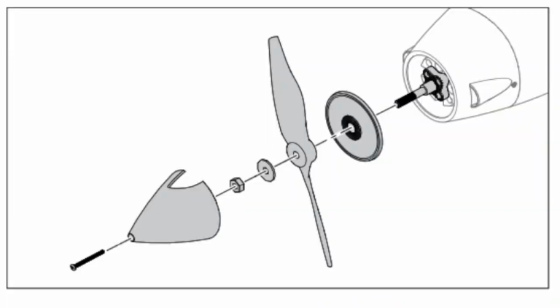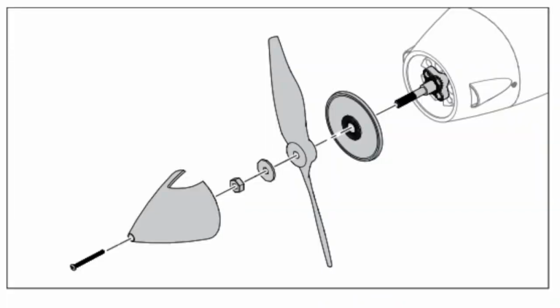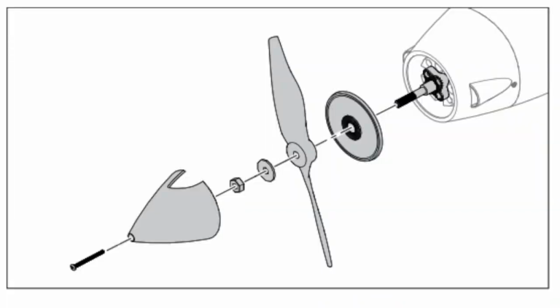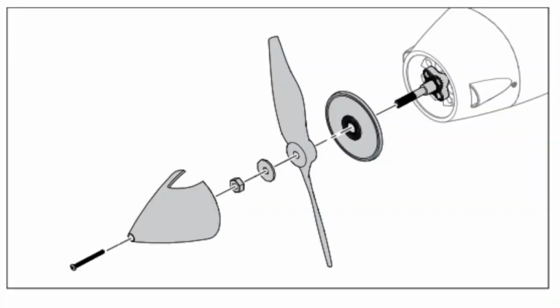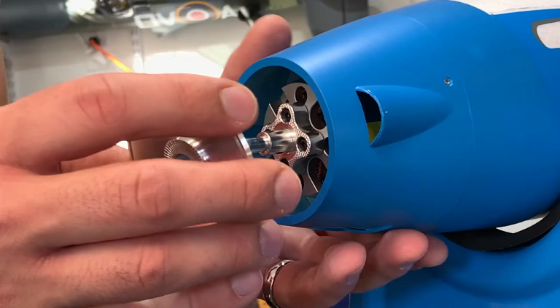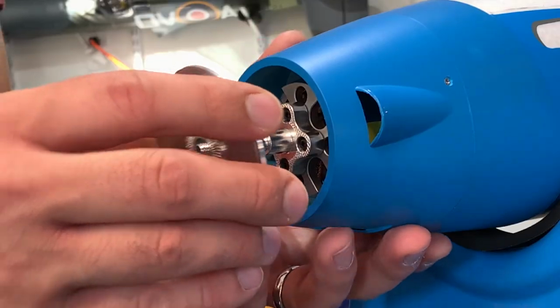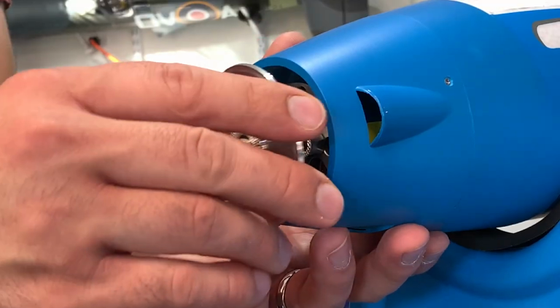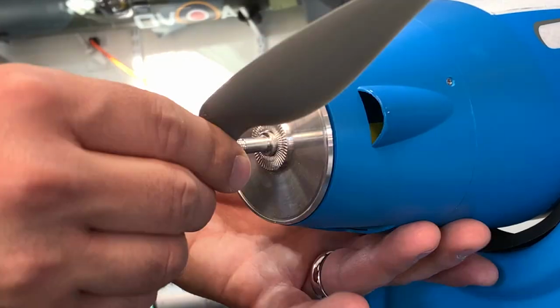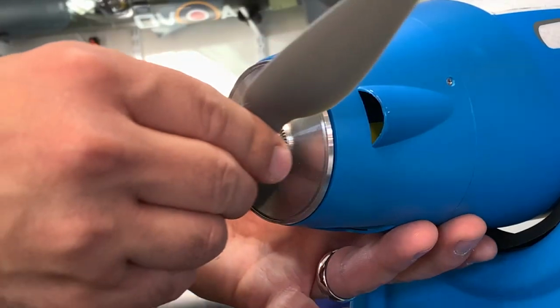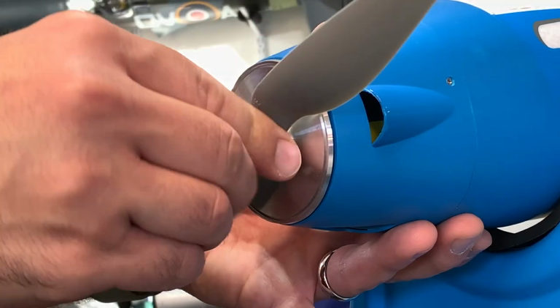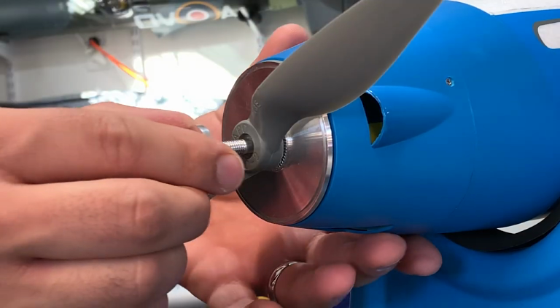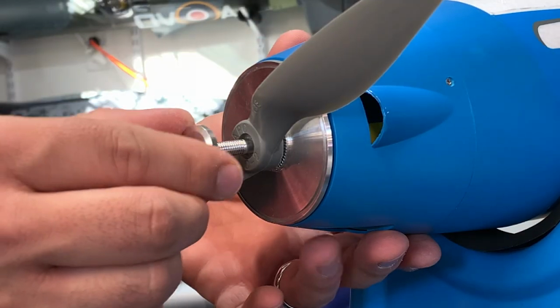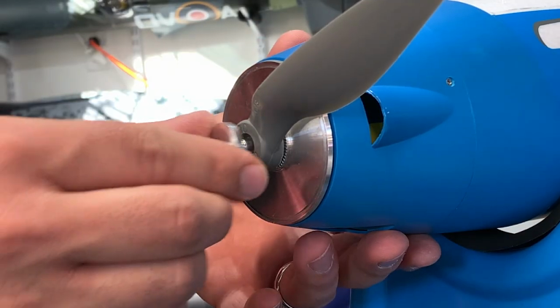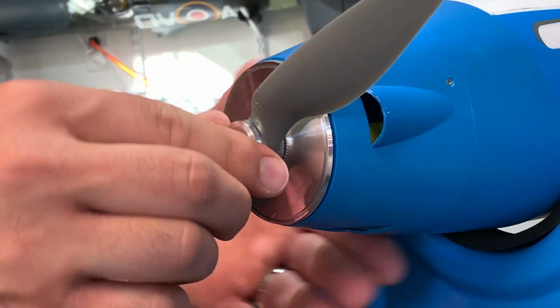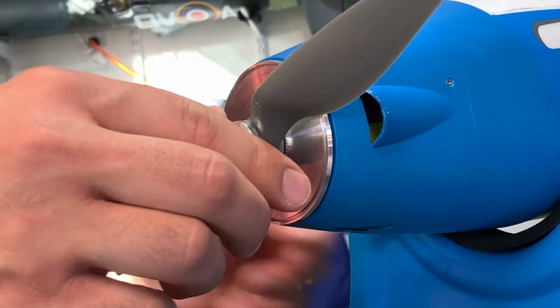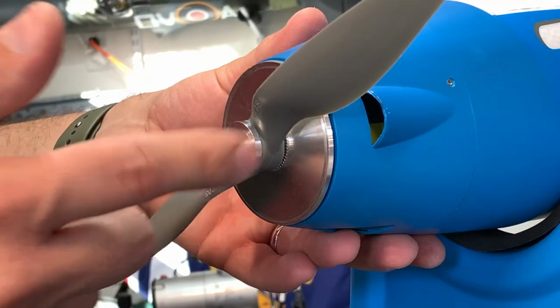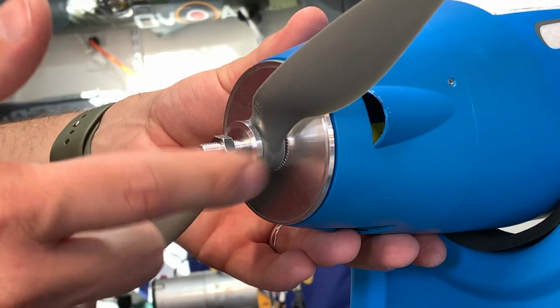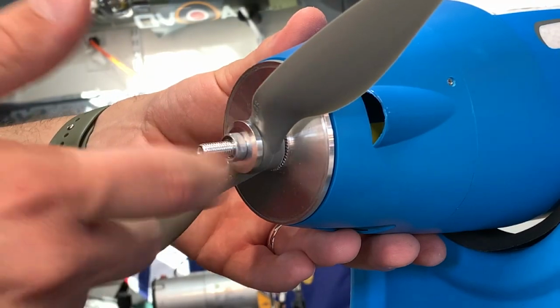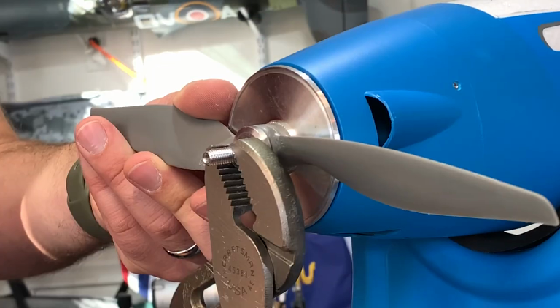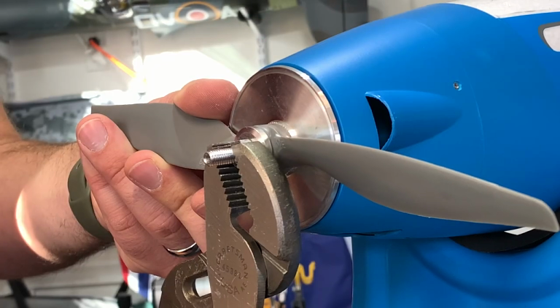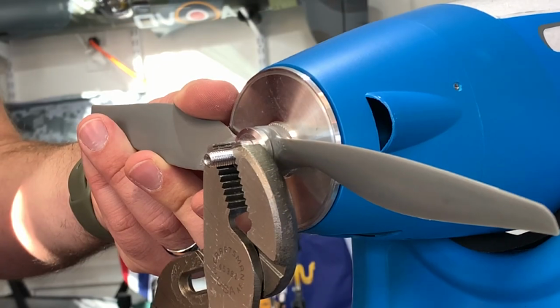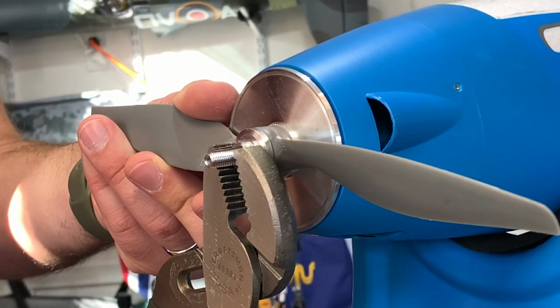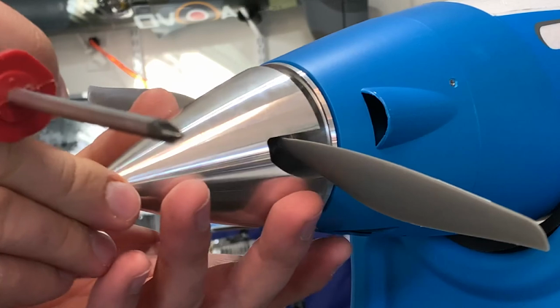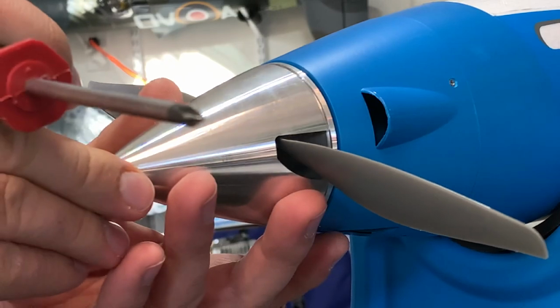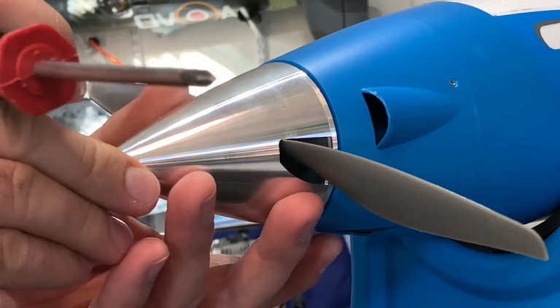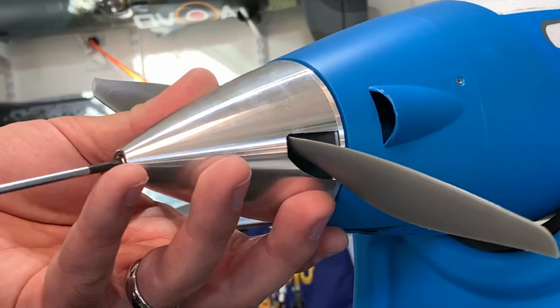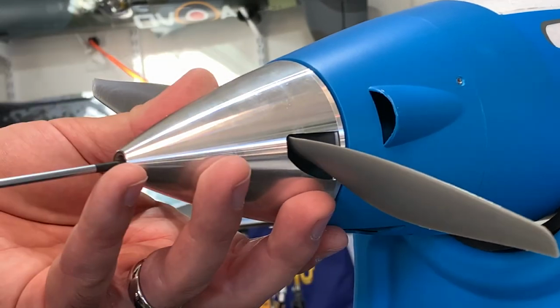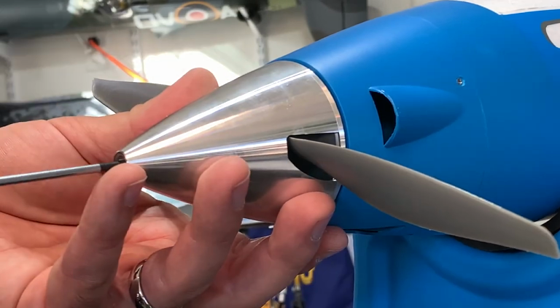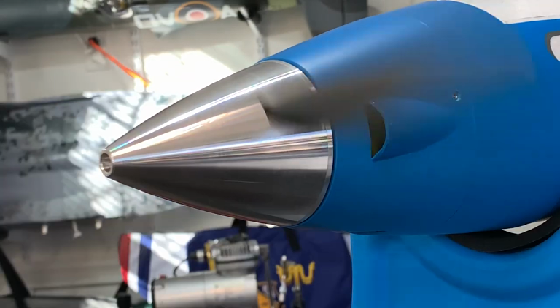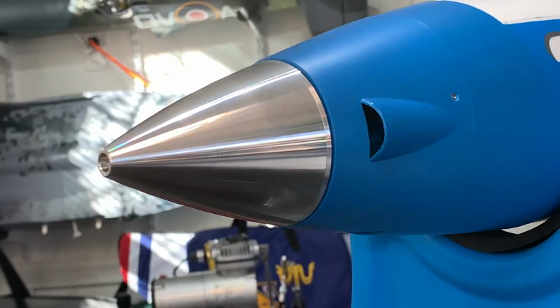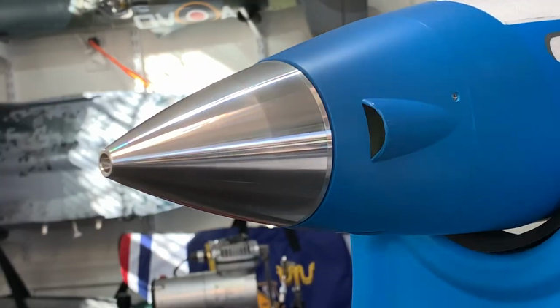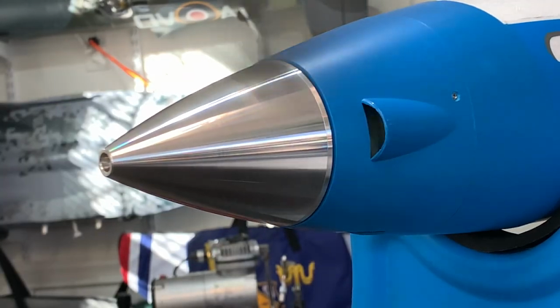Let's get that prop back on. I really appreciate when manufacturers make the prop and spinner assemblies this easy to work with — it all lines up incredibly well and true.